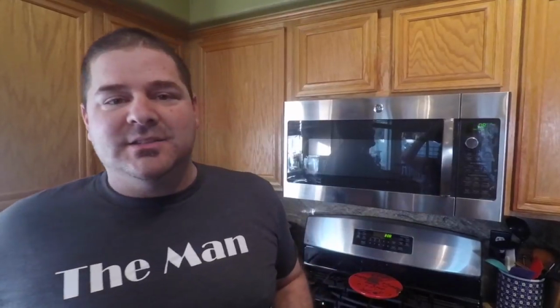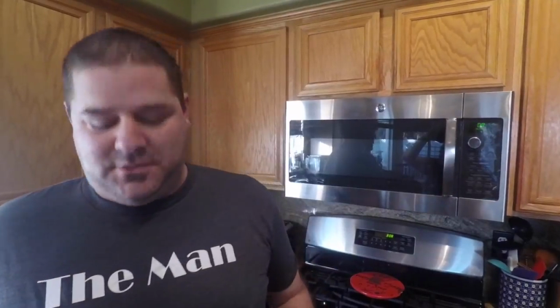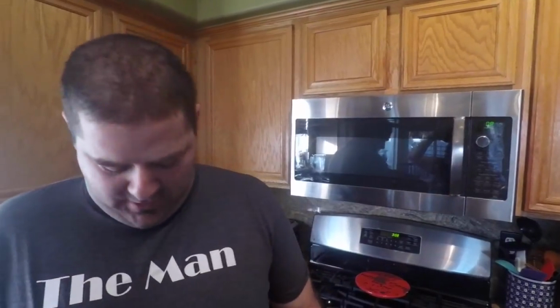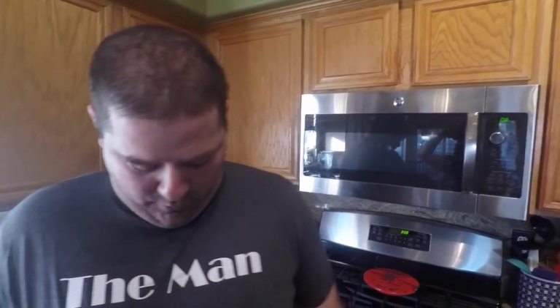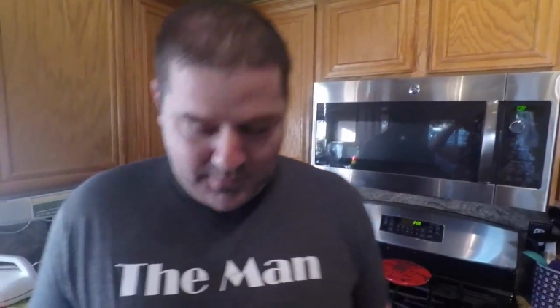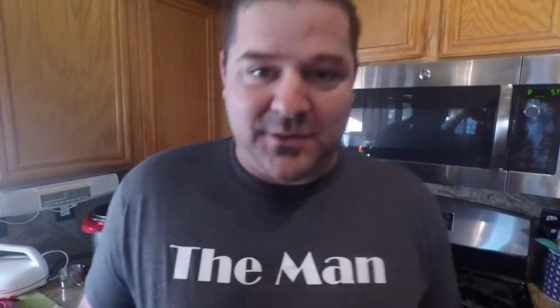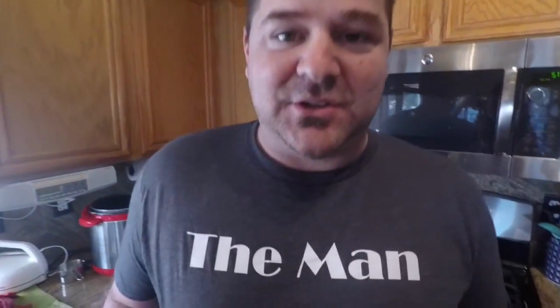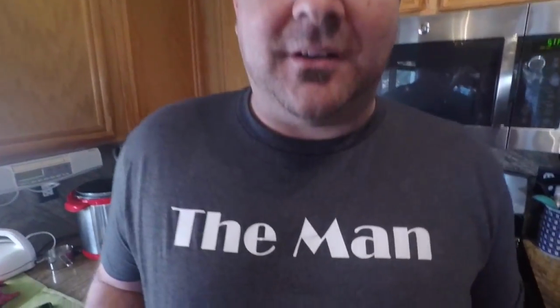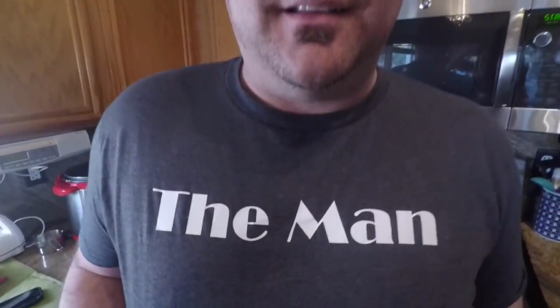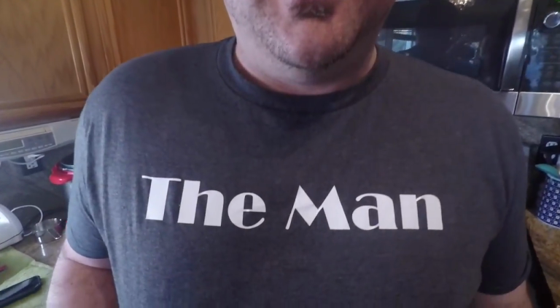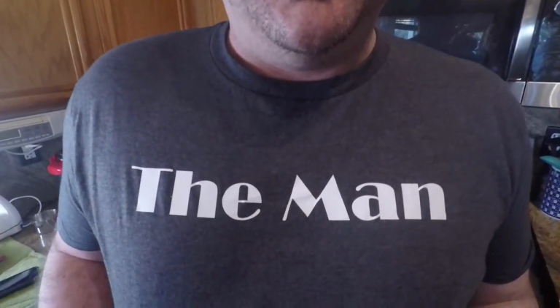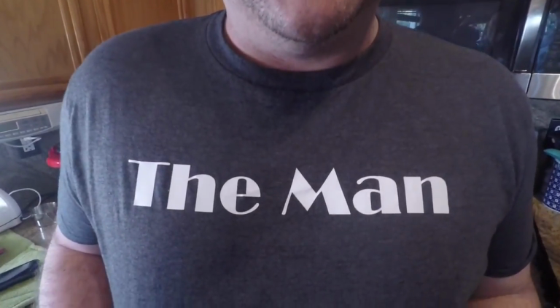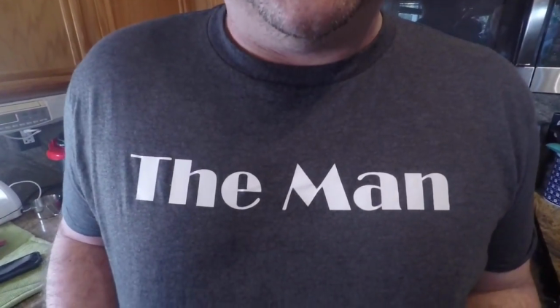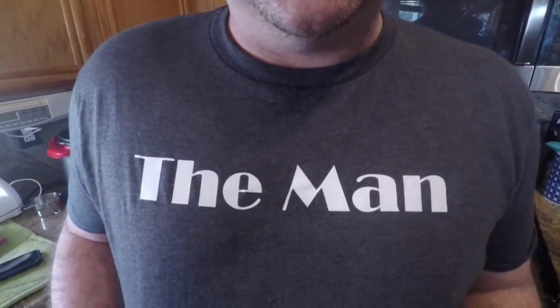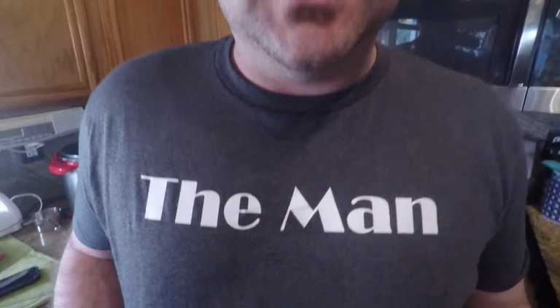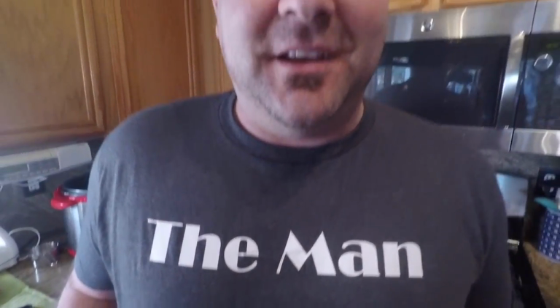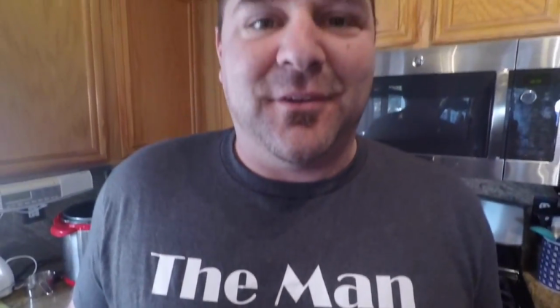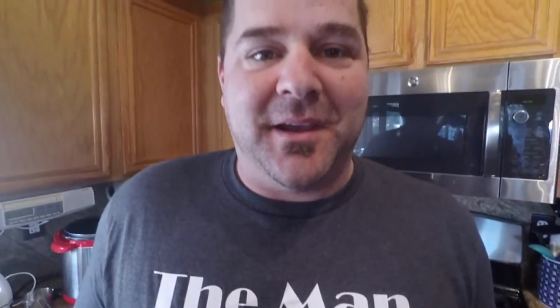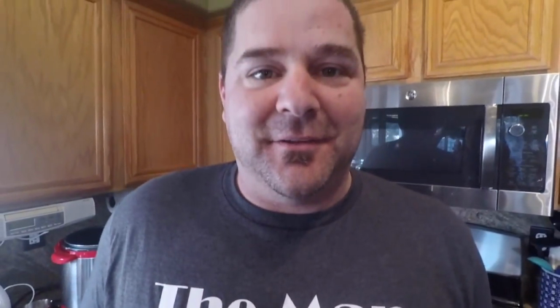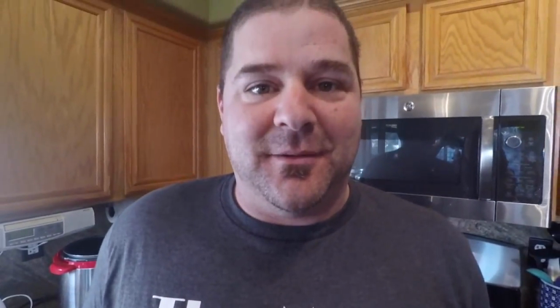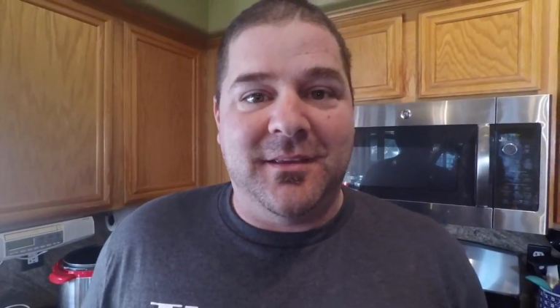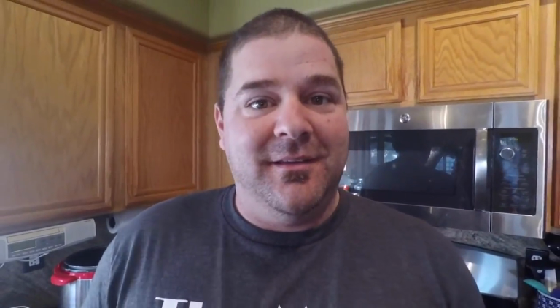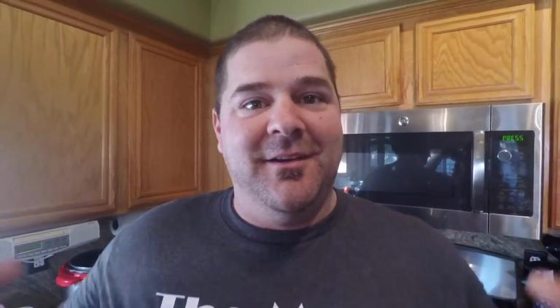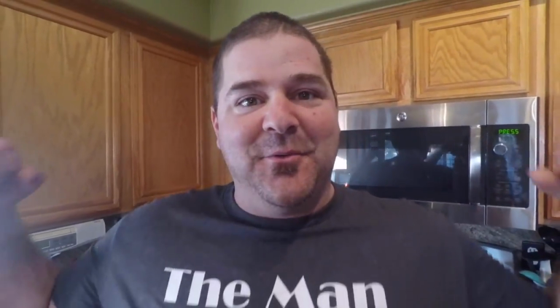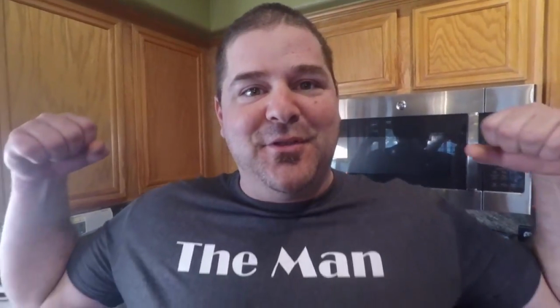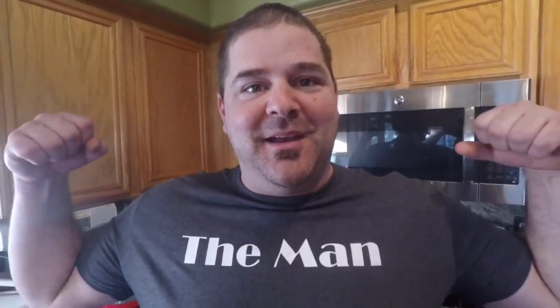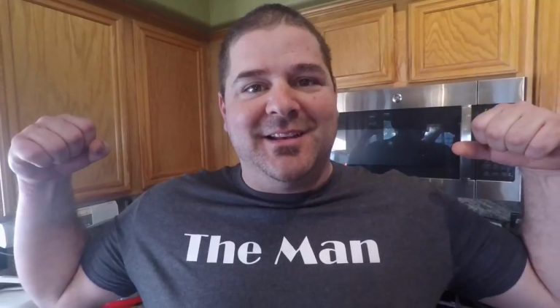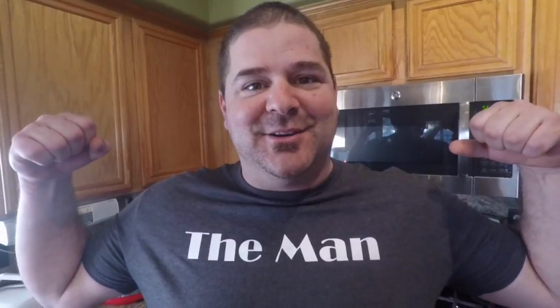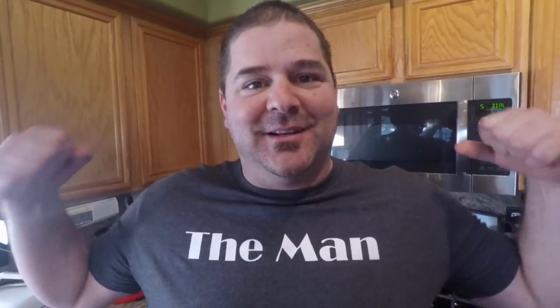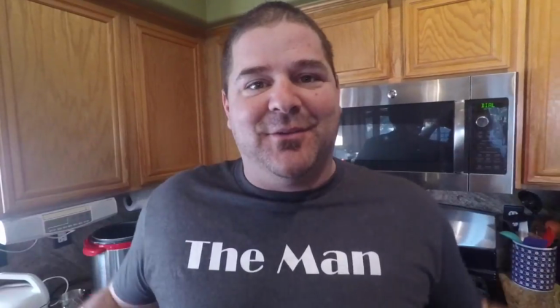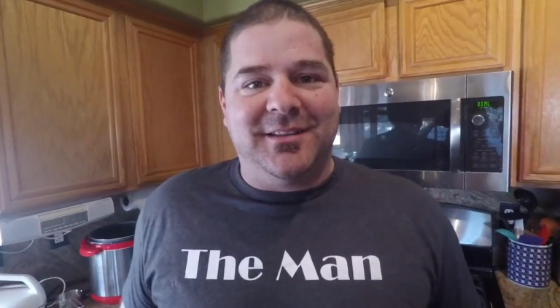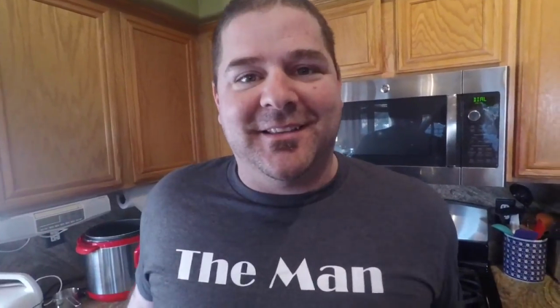I'm wearing my new shirt — thank you Susie for making it for me. Rudy the Man shirt. Have a great day.